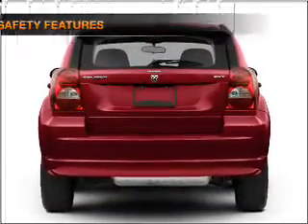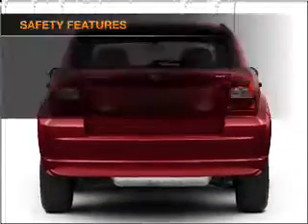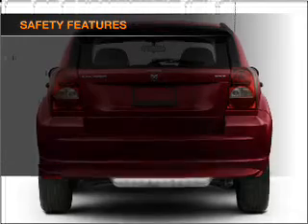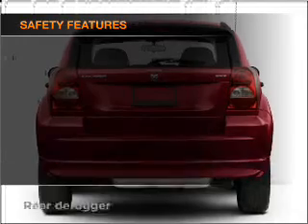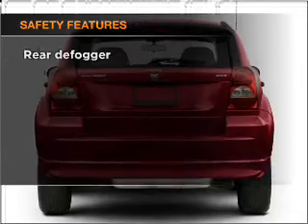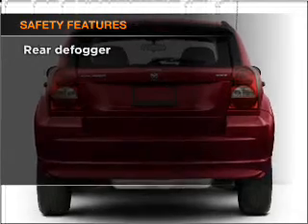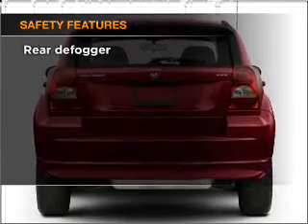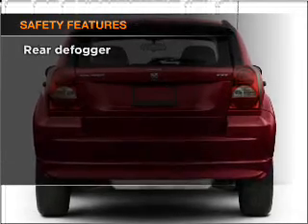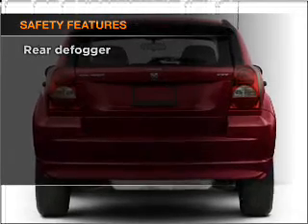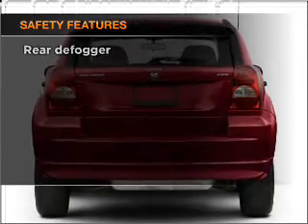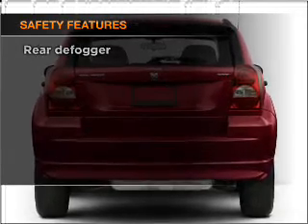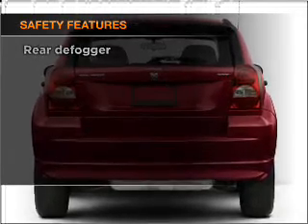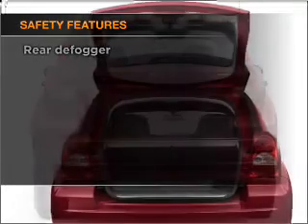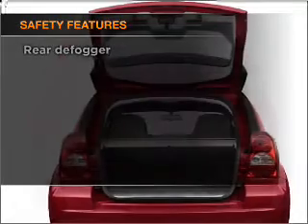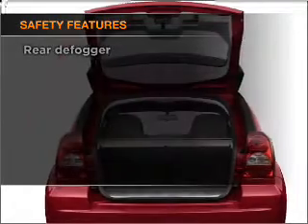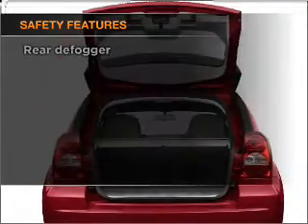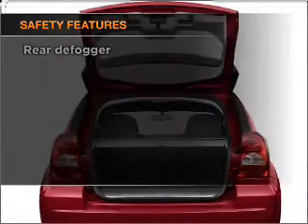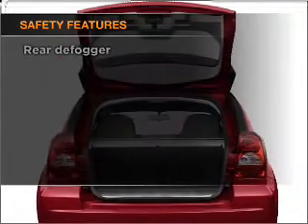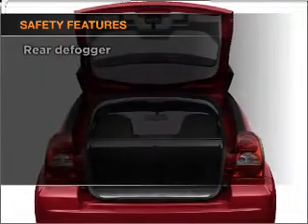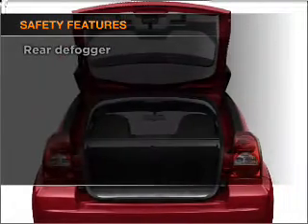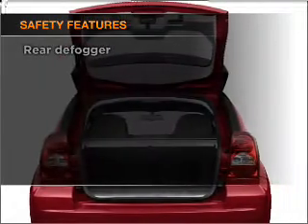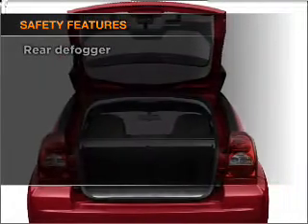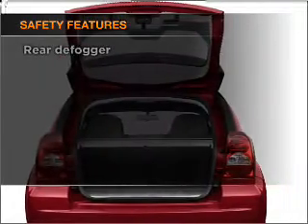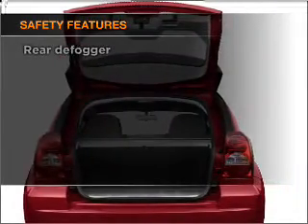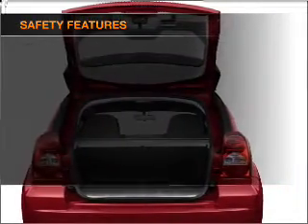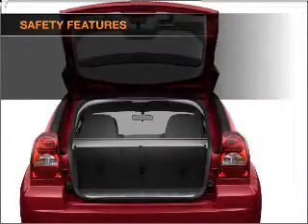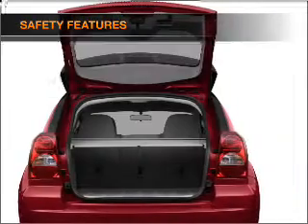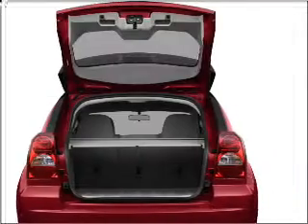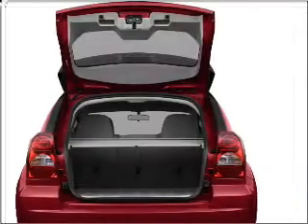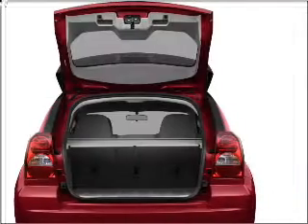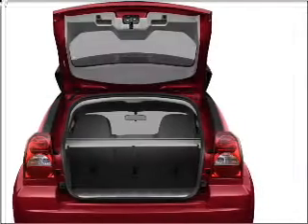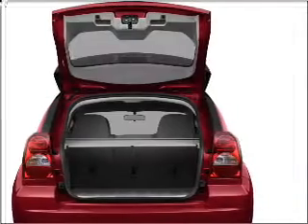And for your peace of mind, the following safety equipment is included: passenger airbag and curtain head airbags.